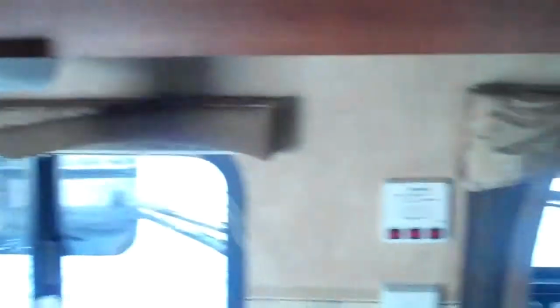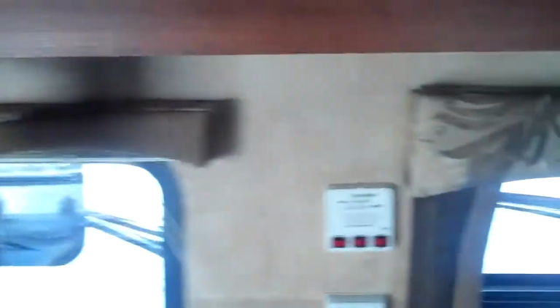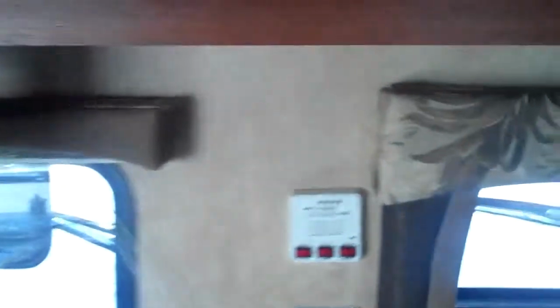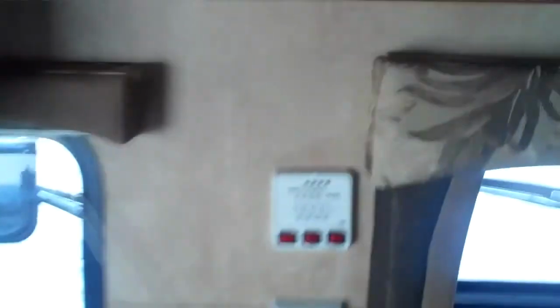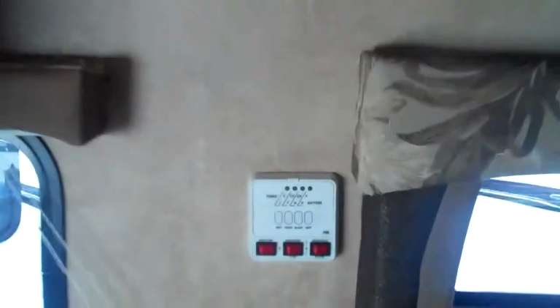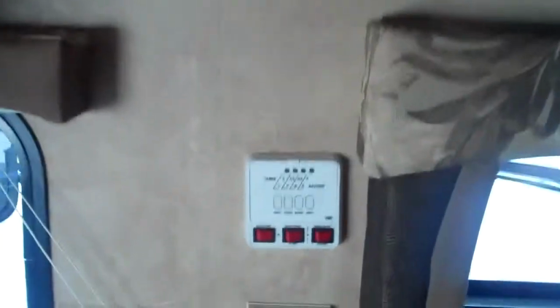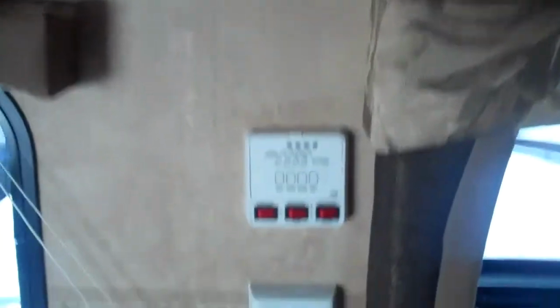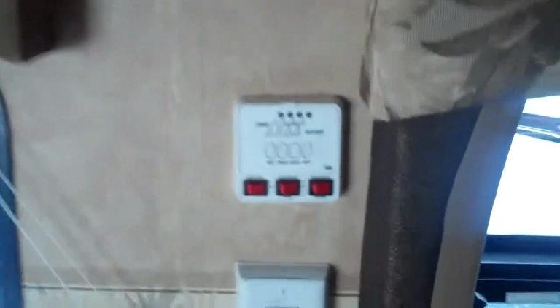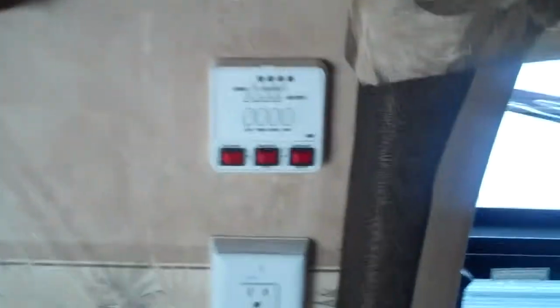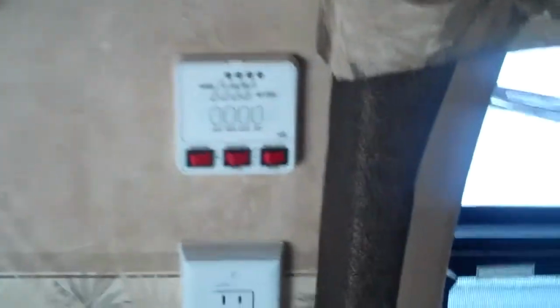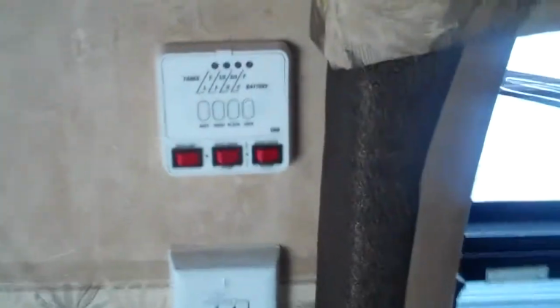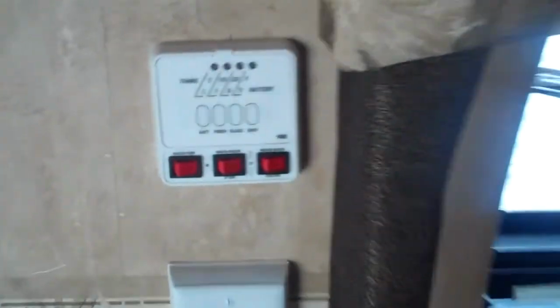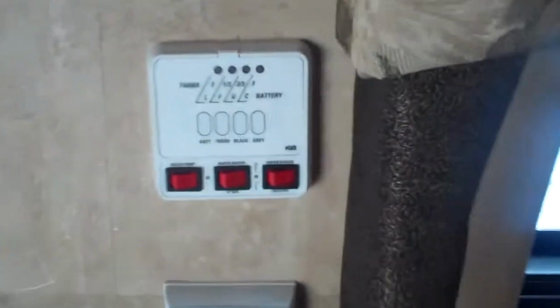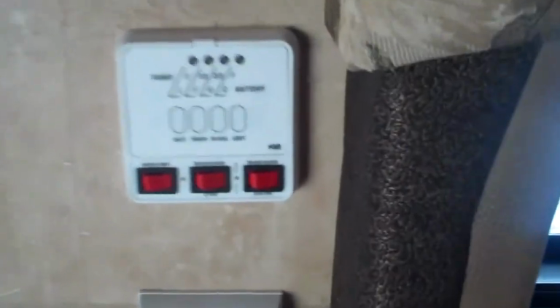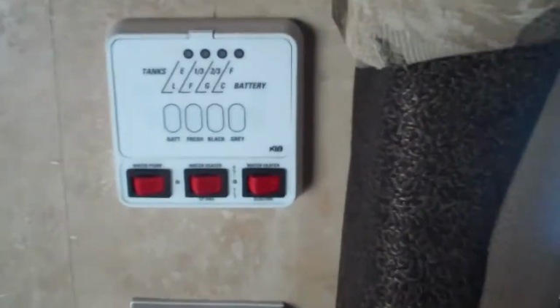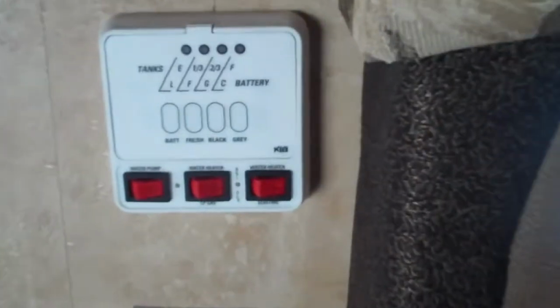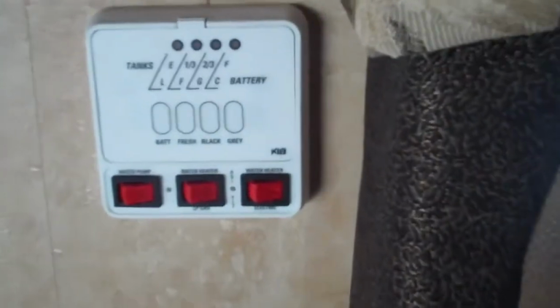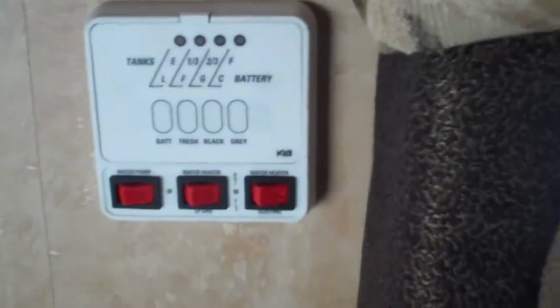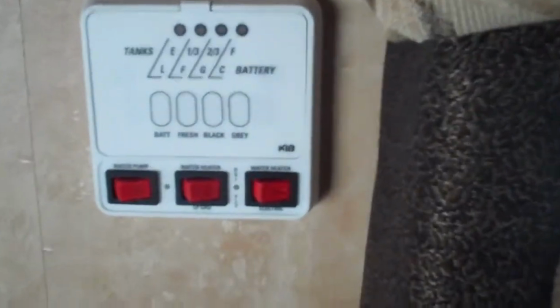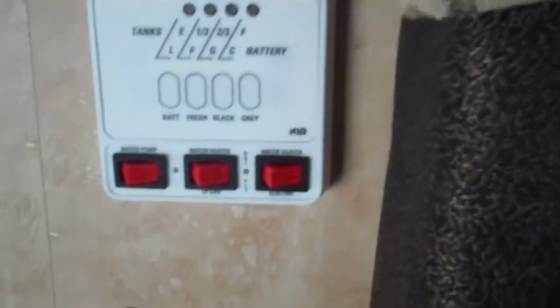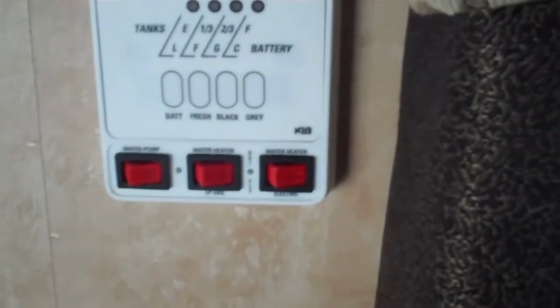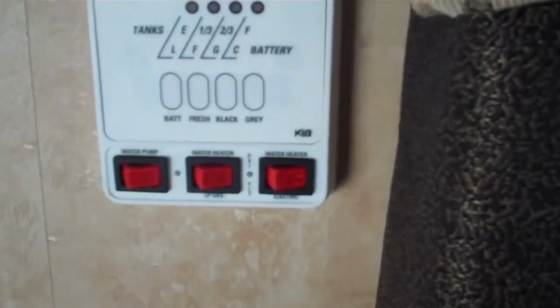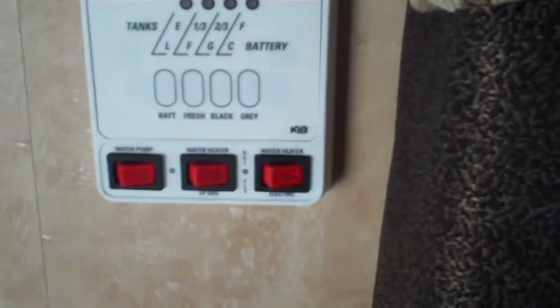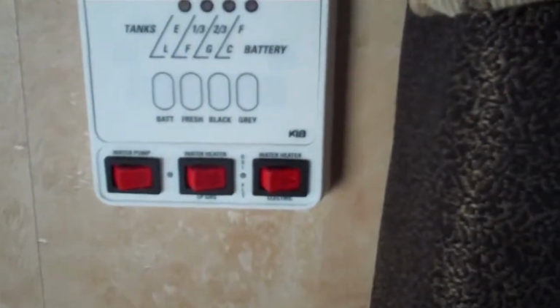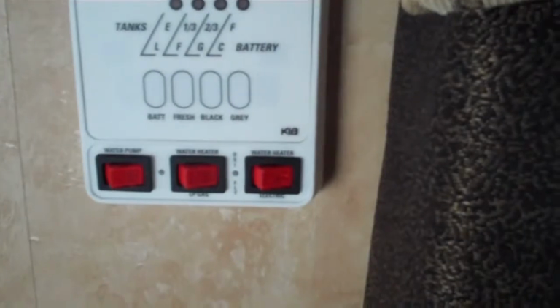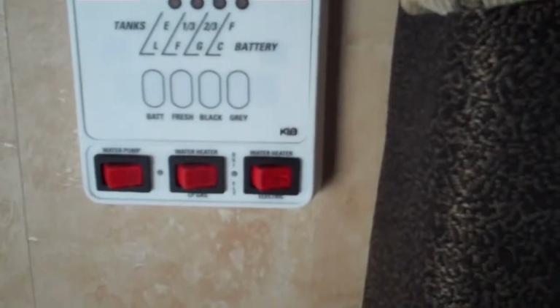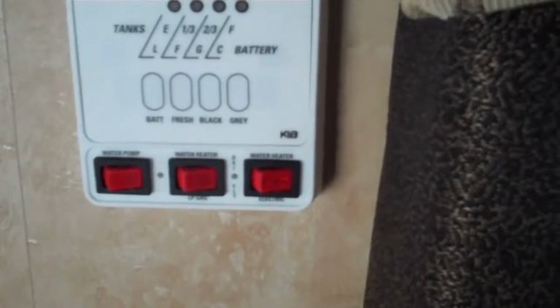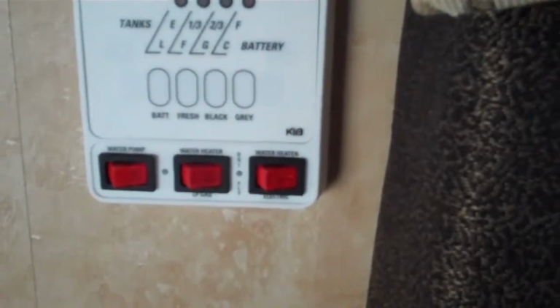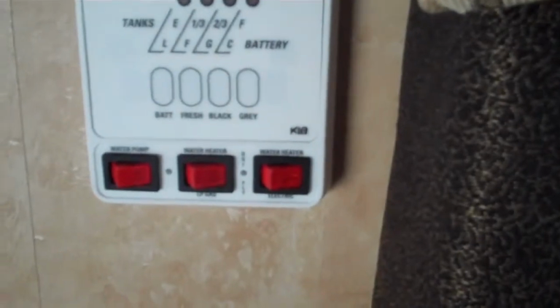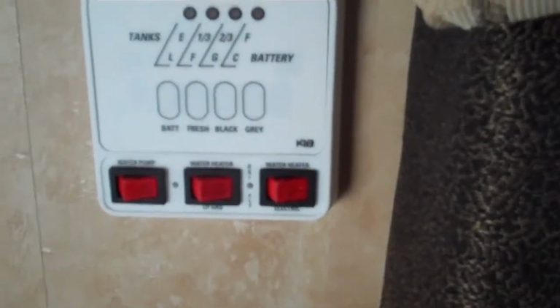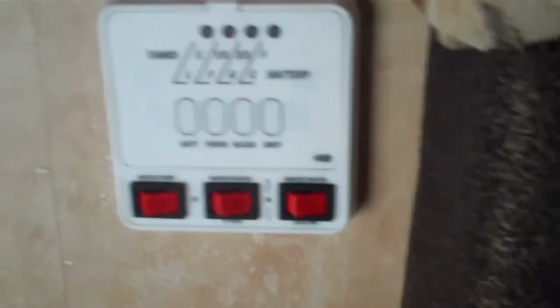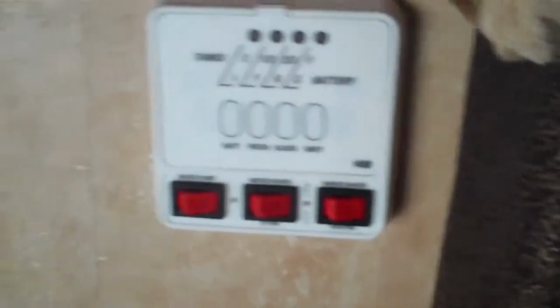Over here in your control panel you'll see you have the electric as well as gas water heater, which is a huge plus.